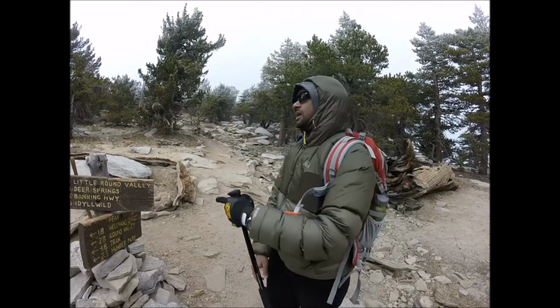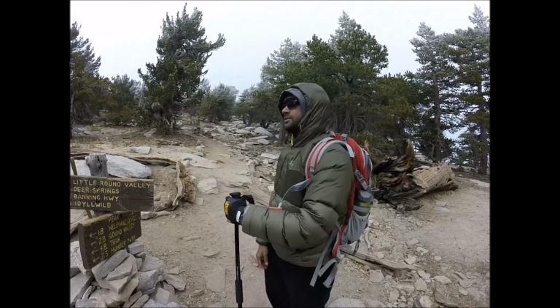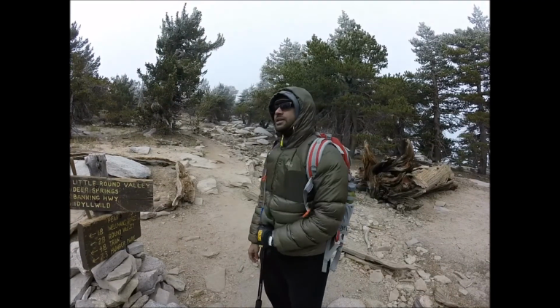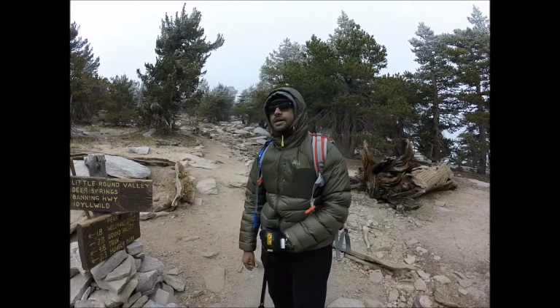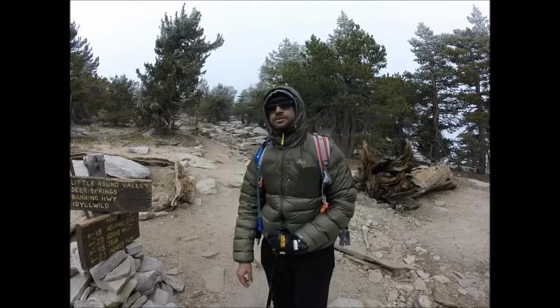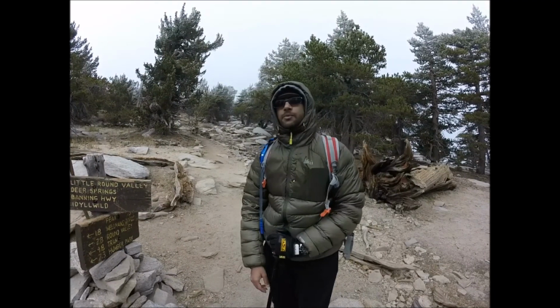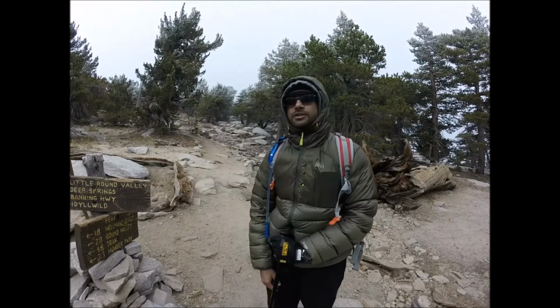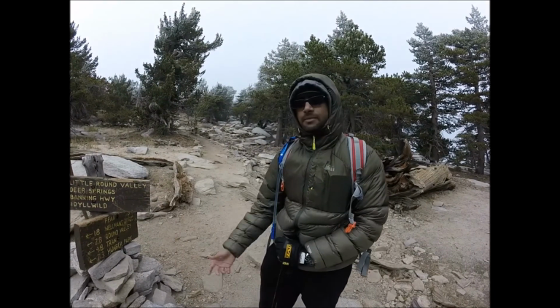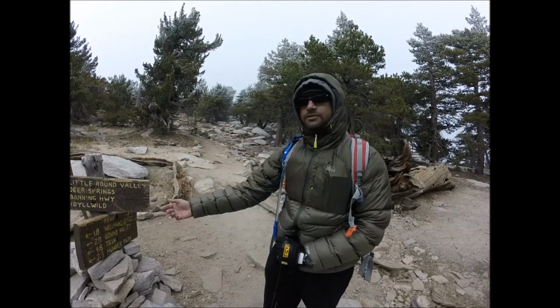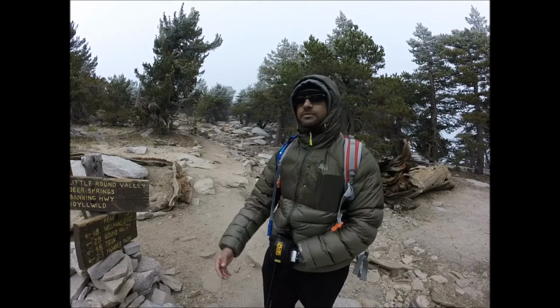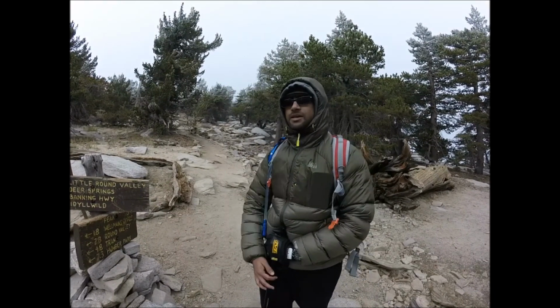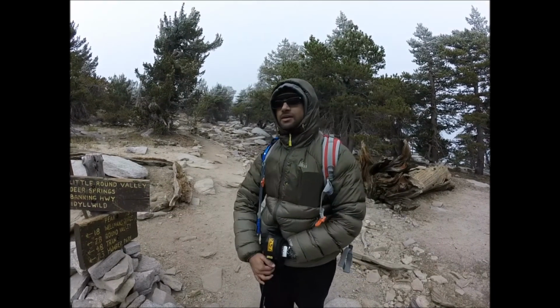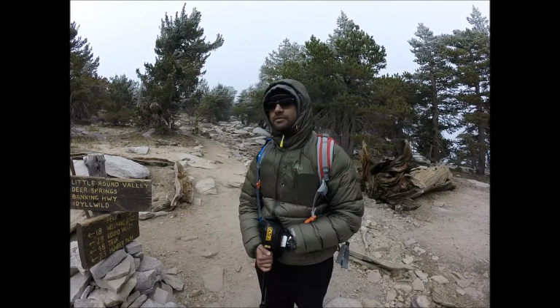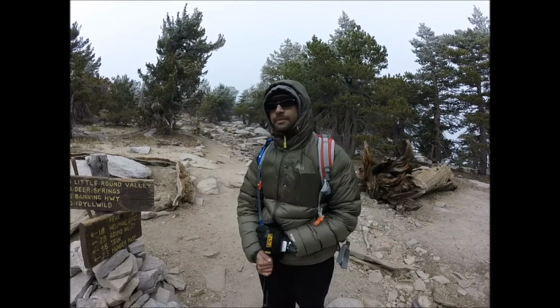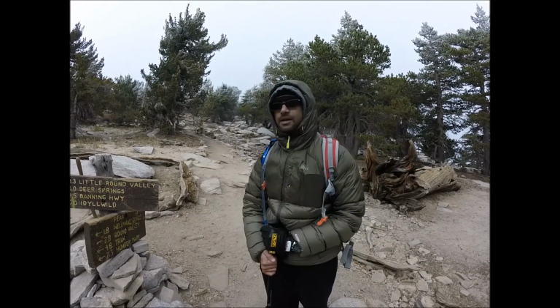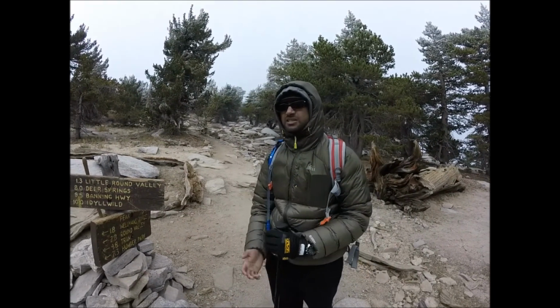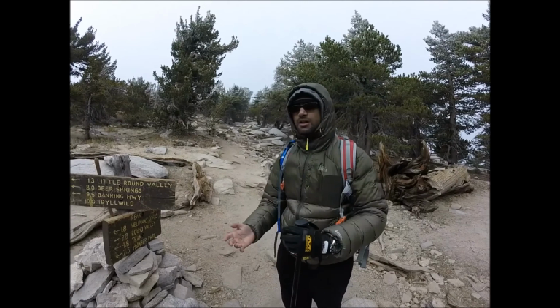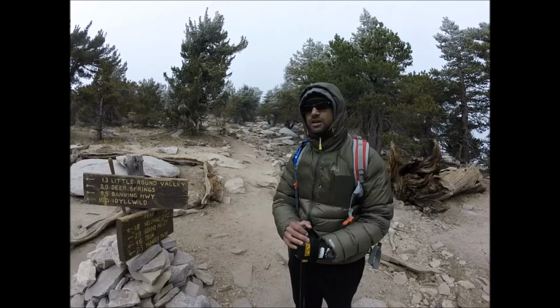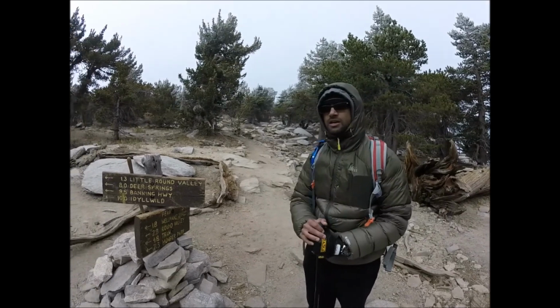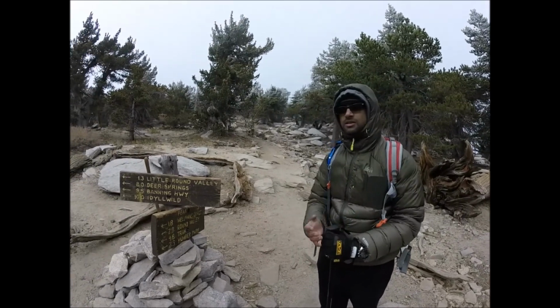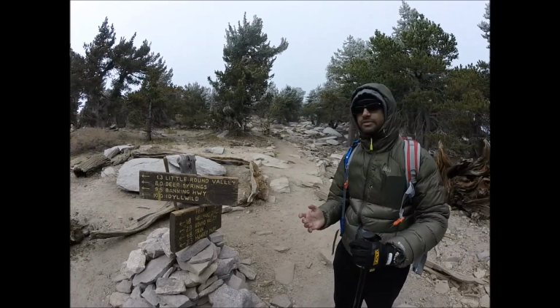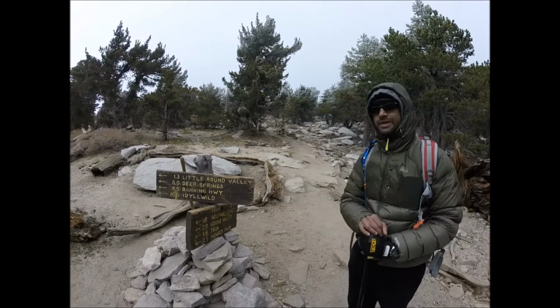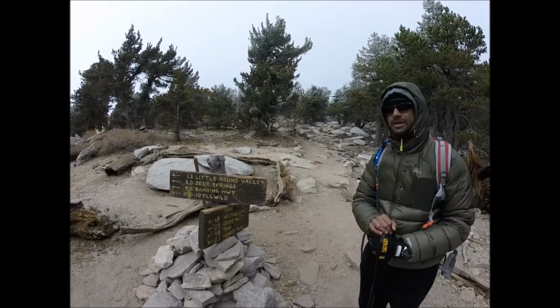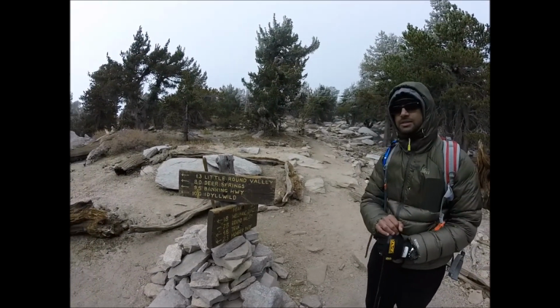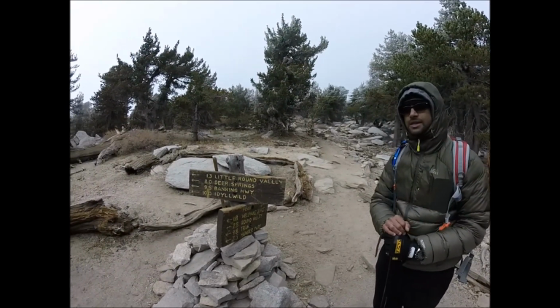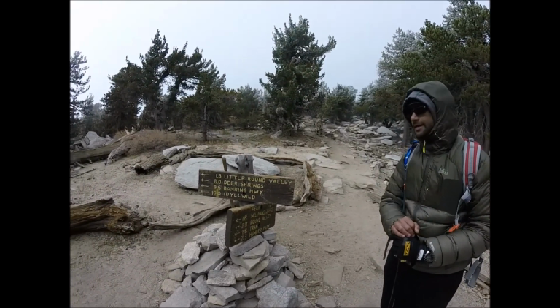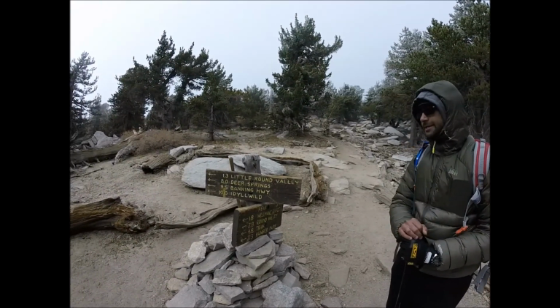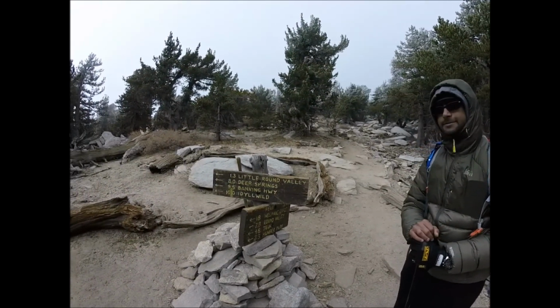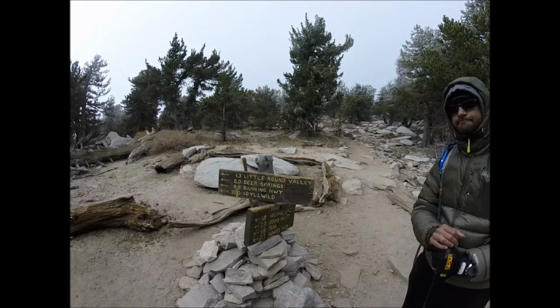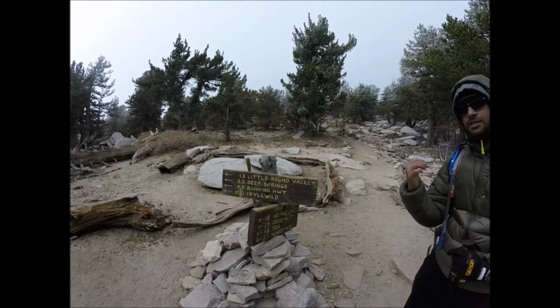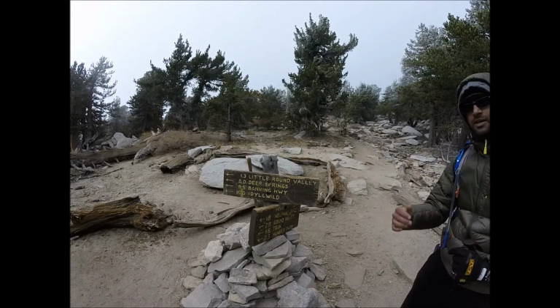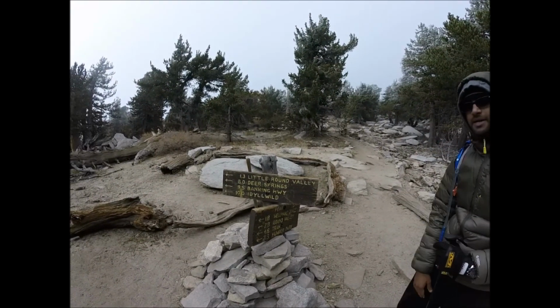We are 0.3 miles from the peak. It is probably going to take another 15 minutes — see you up there.